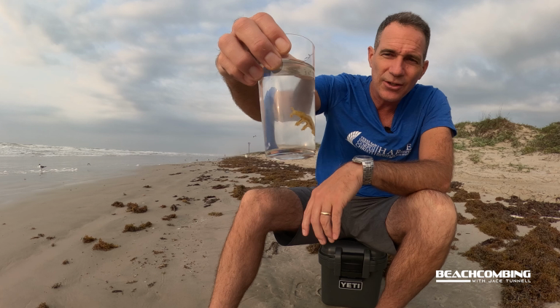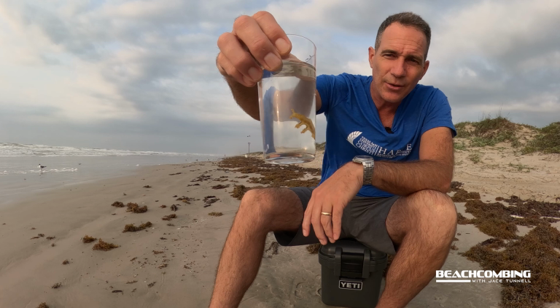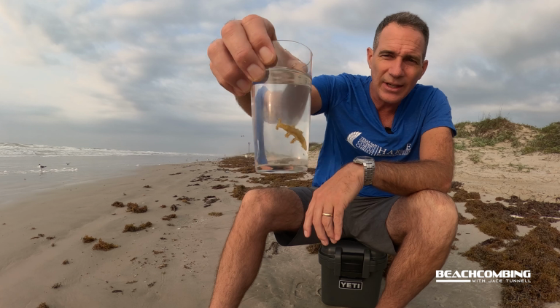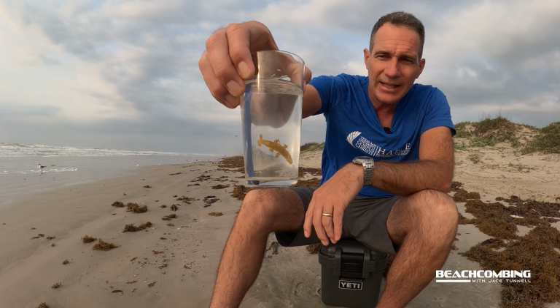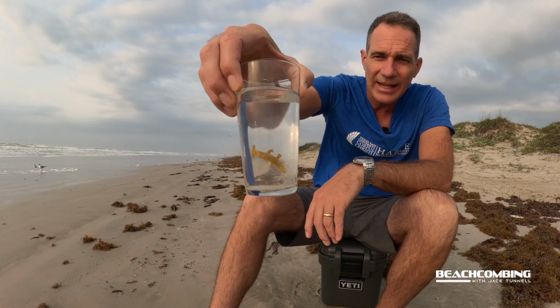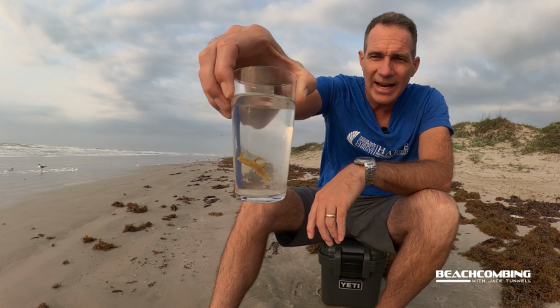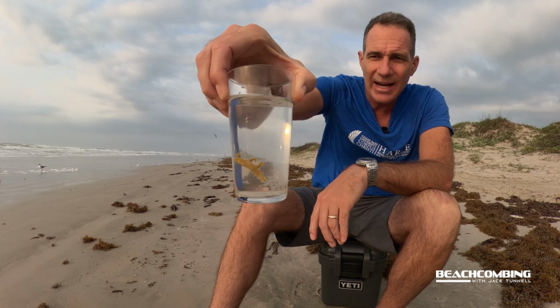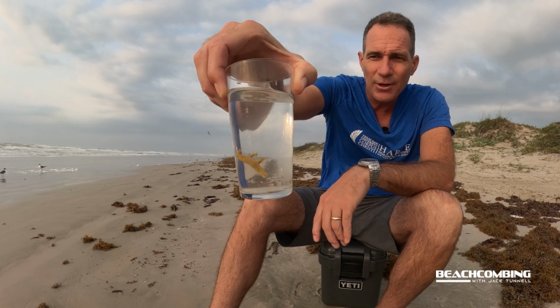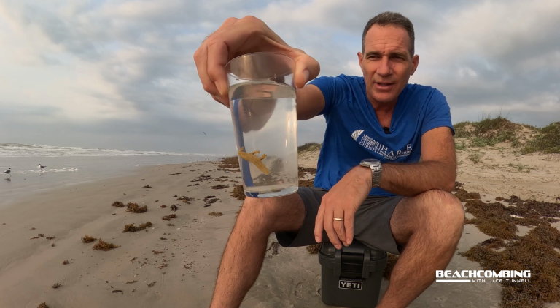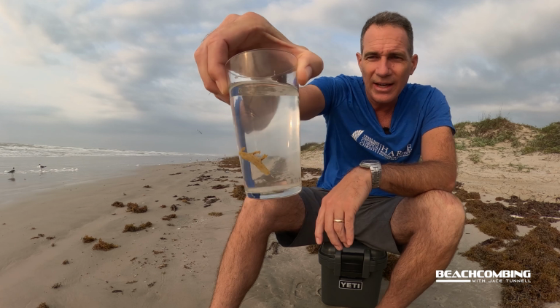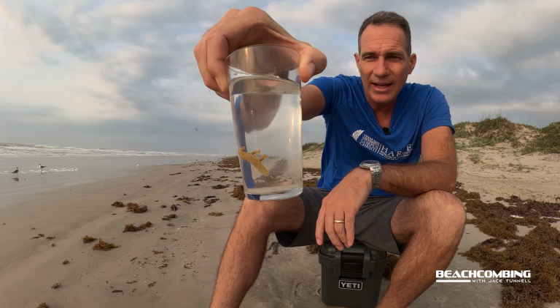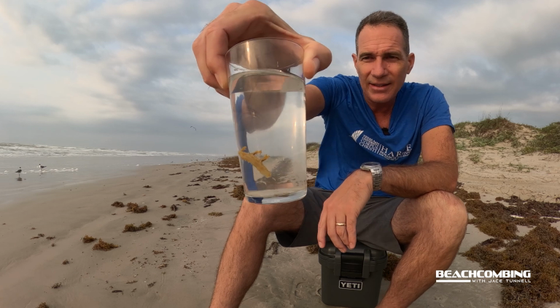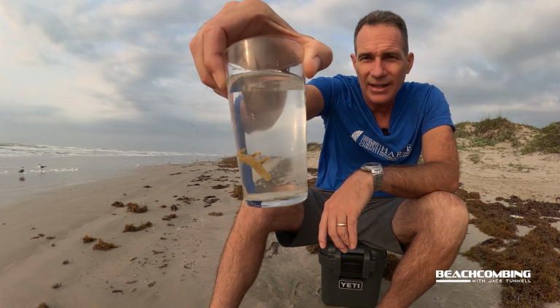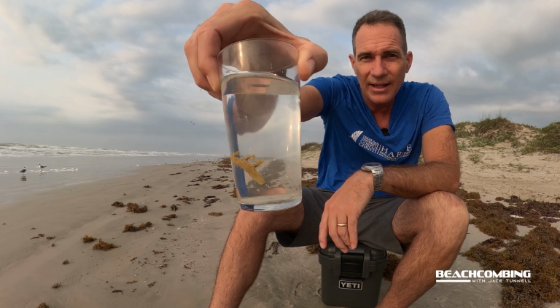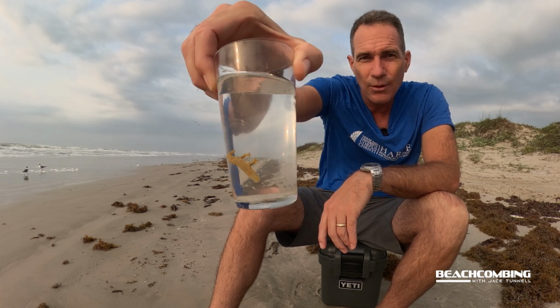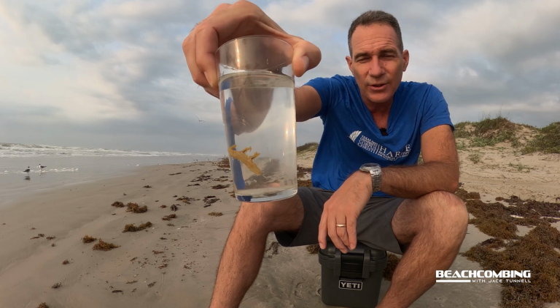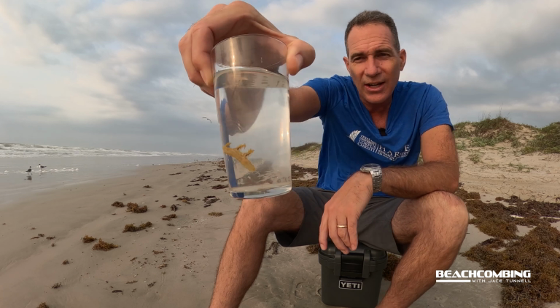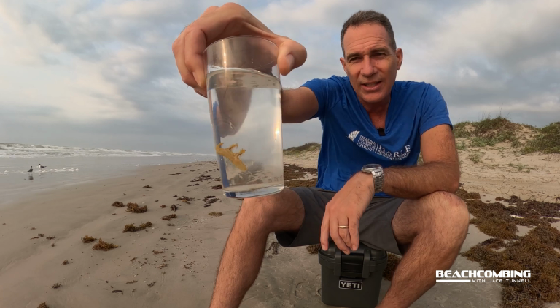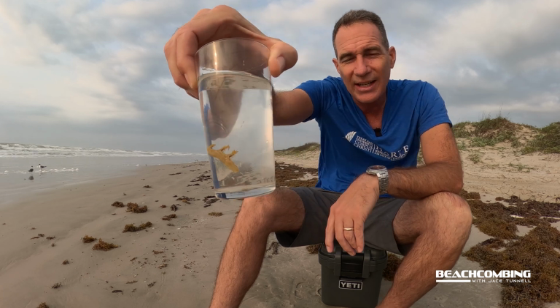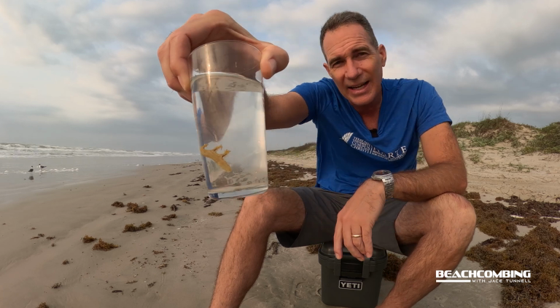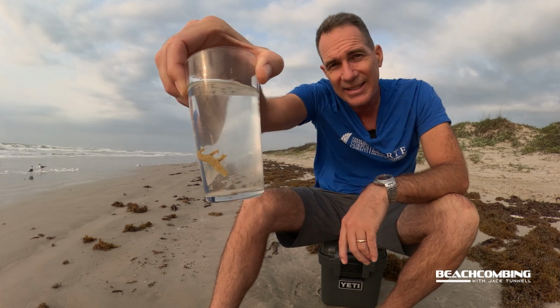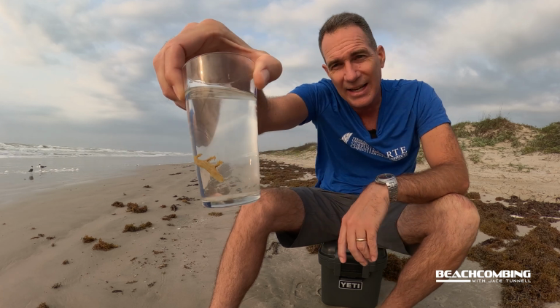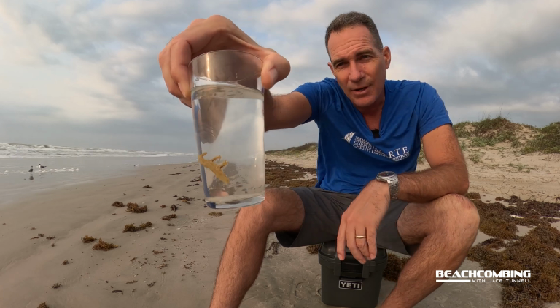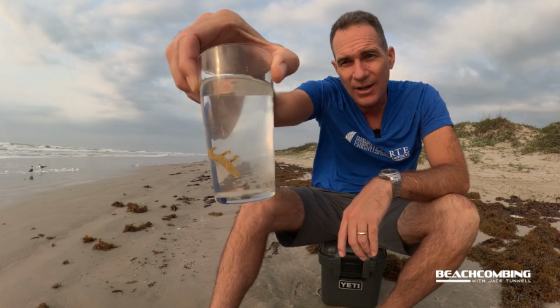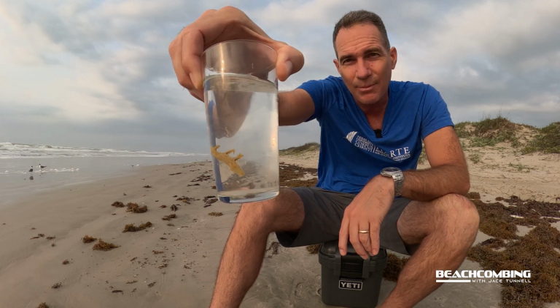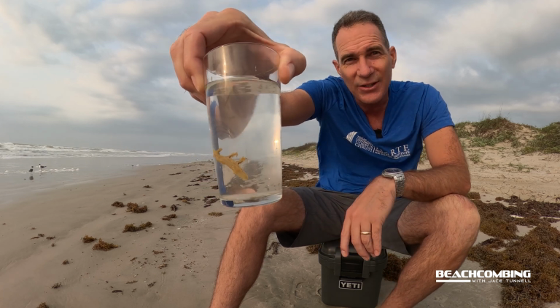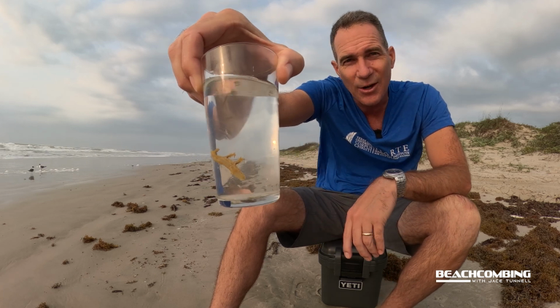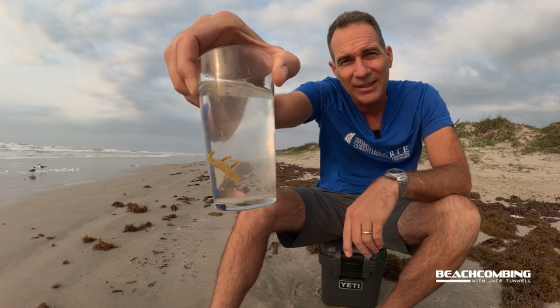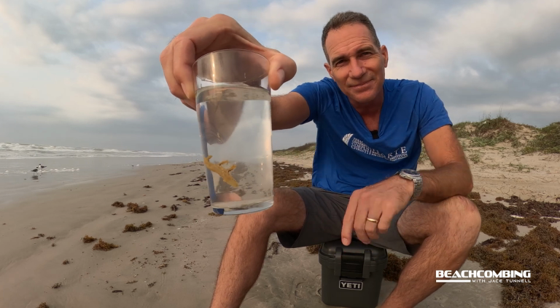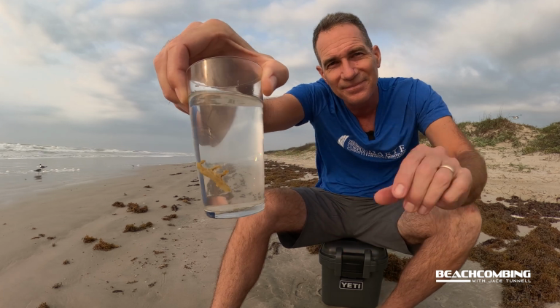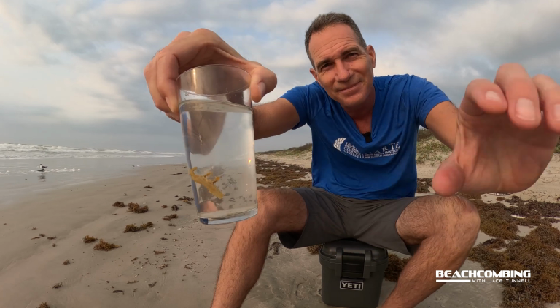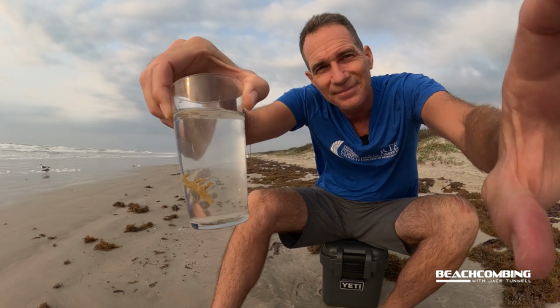Just a really neat animal. We'll talk to you next time on Beachcombing.